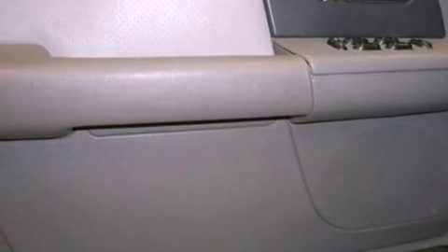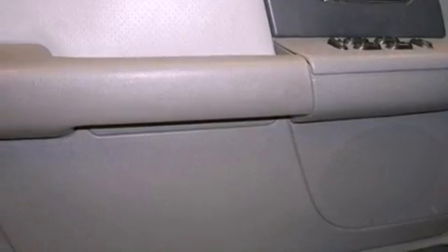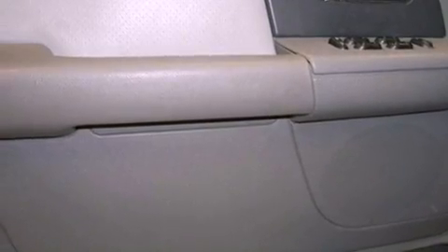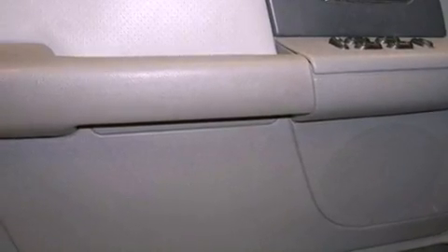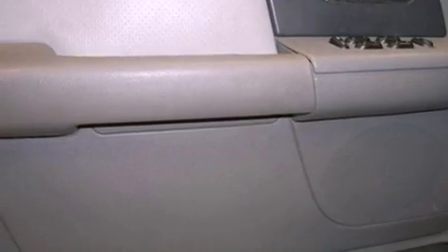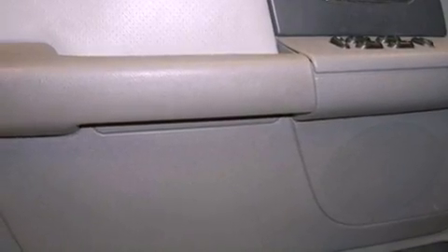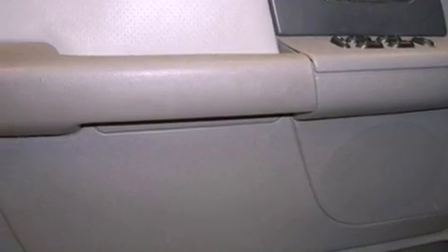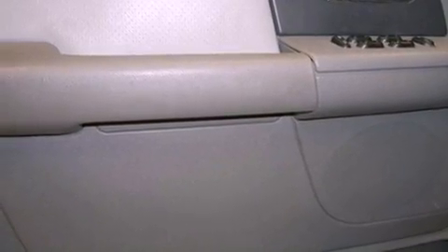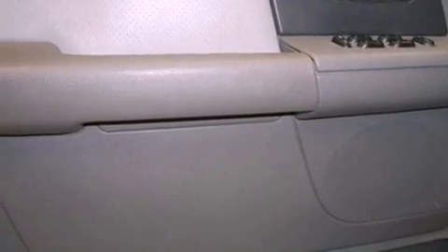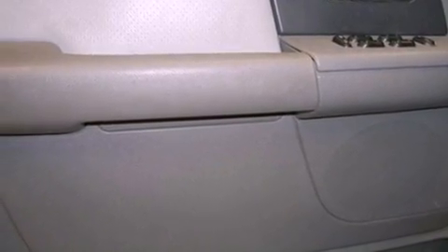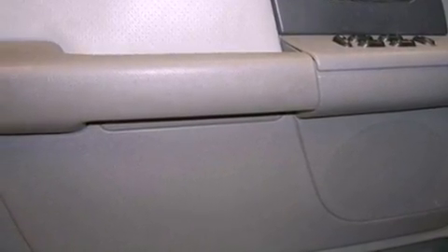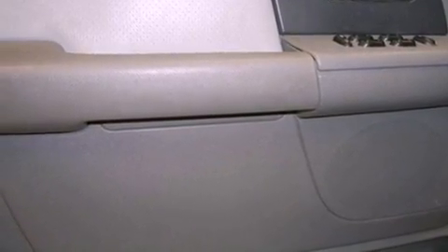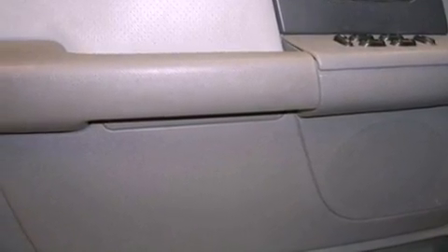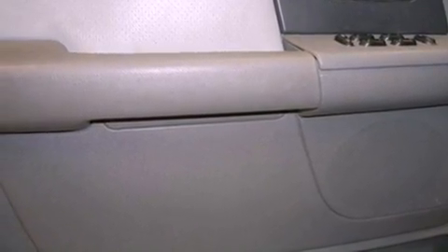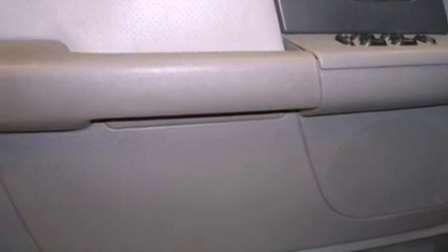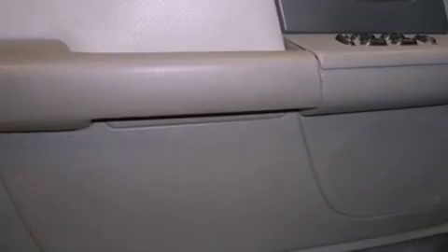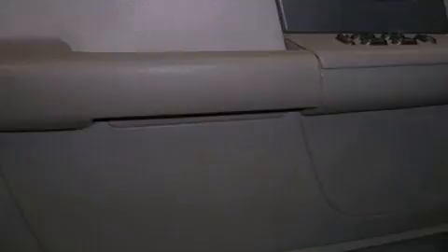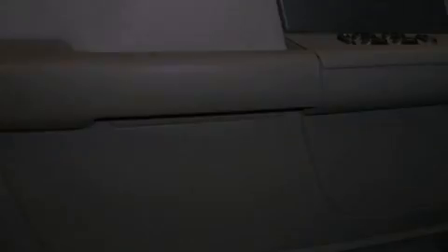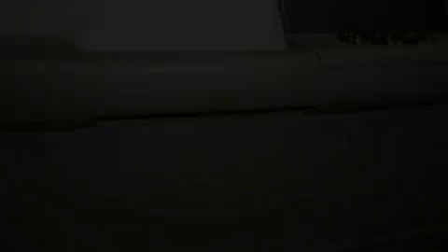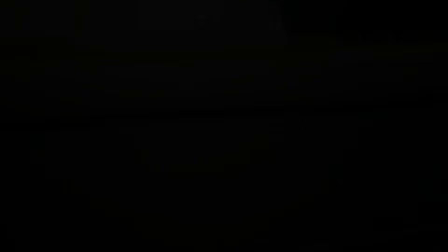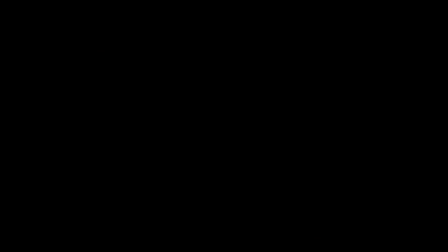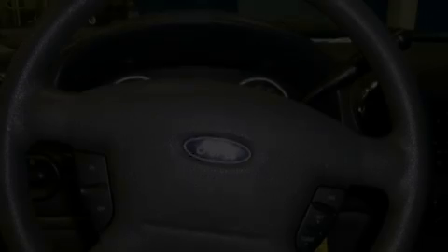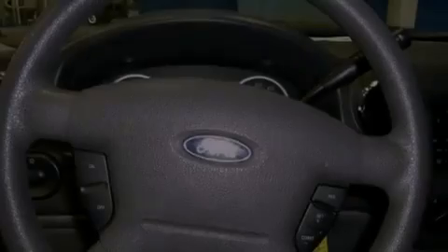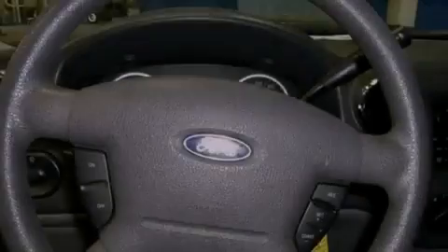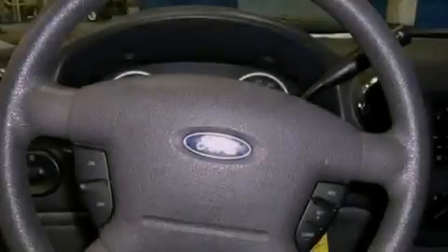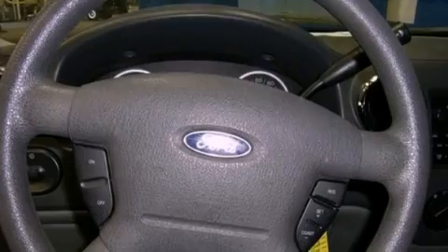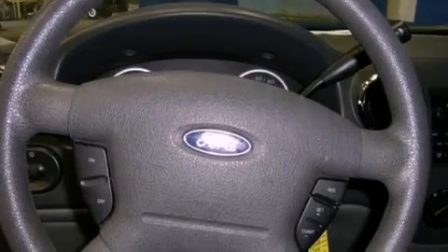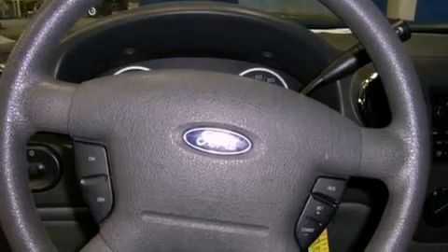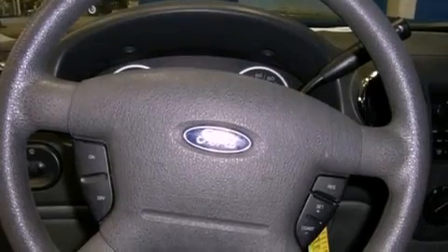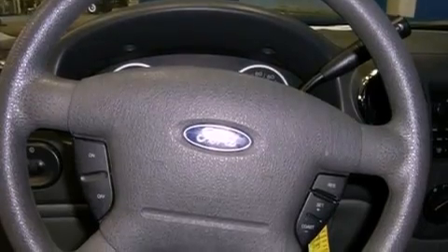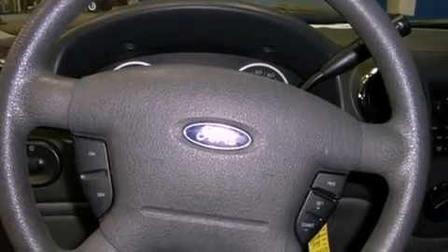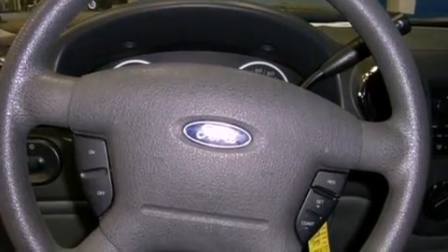Additional features include an anti-lock braking system, a rear window defroster, and third row seating.